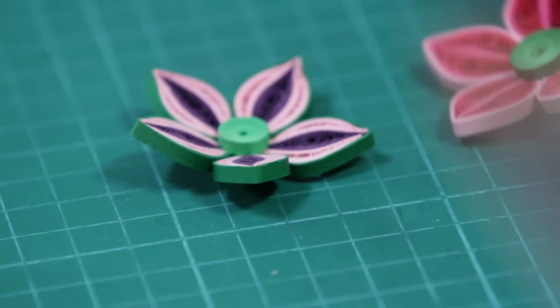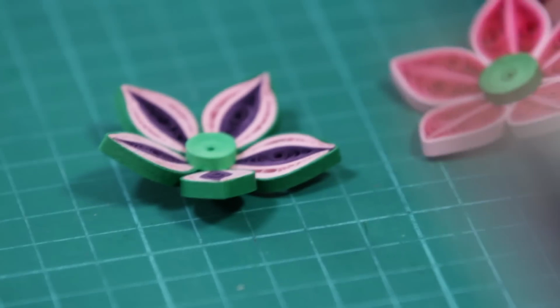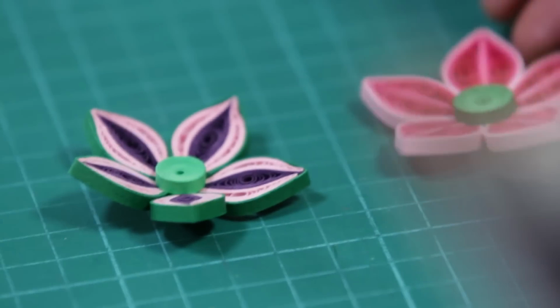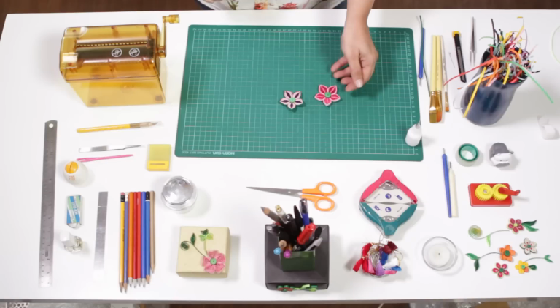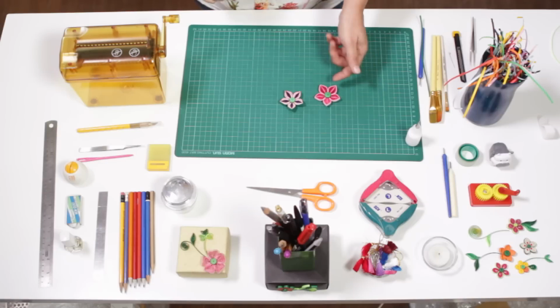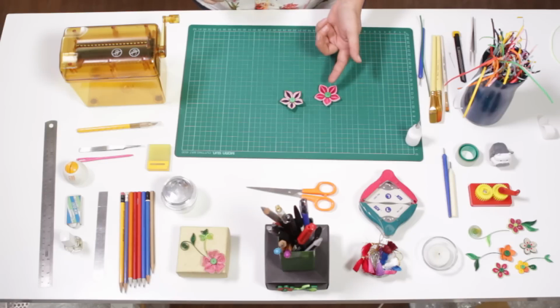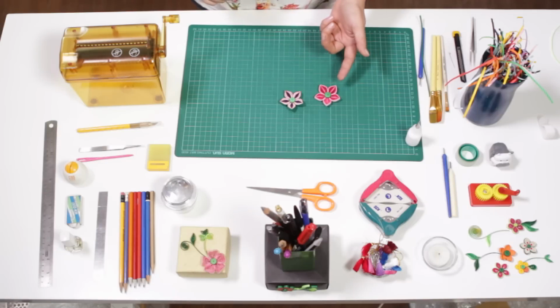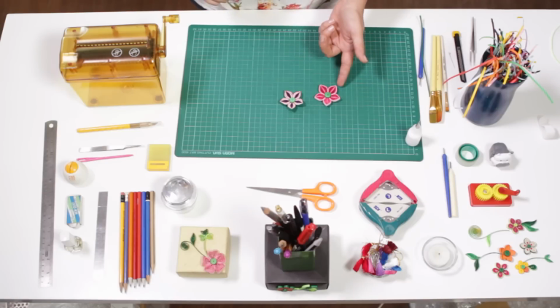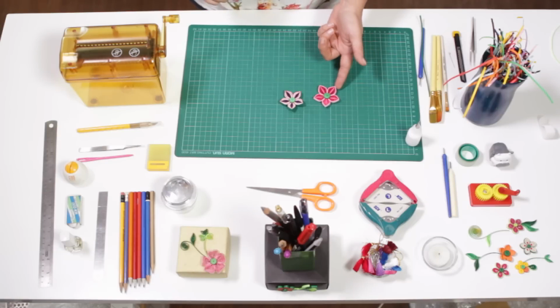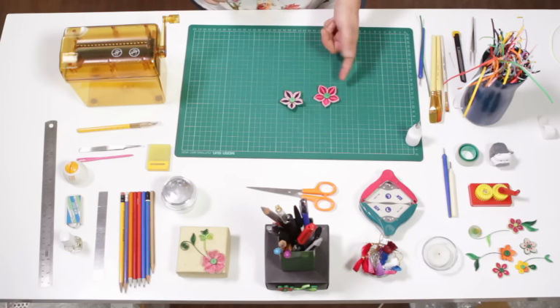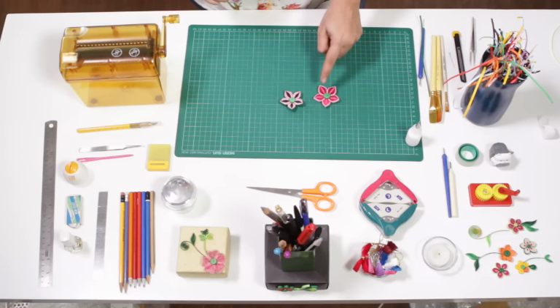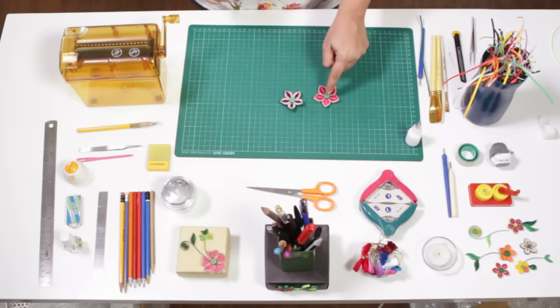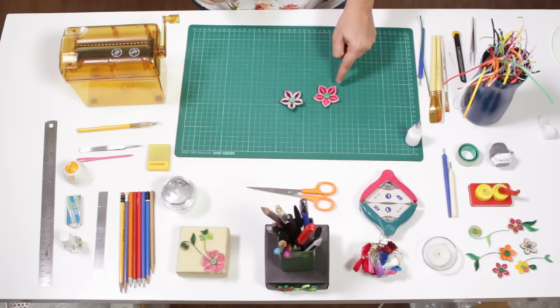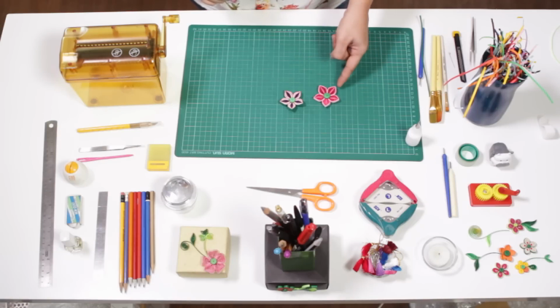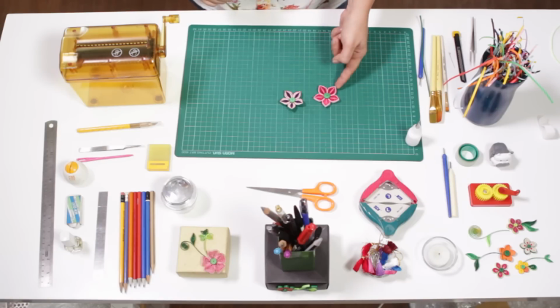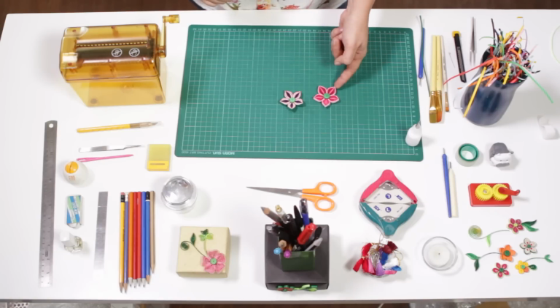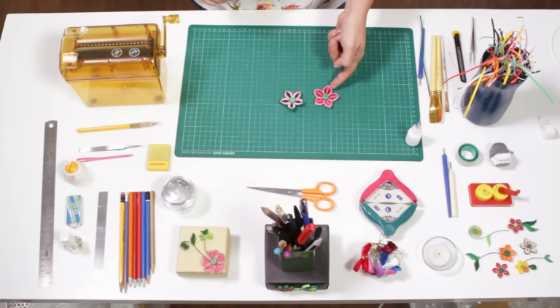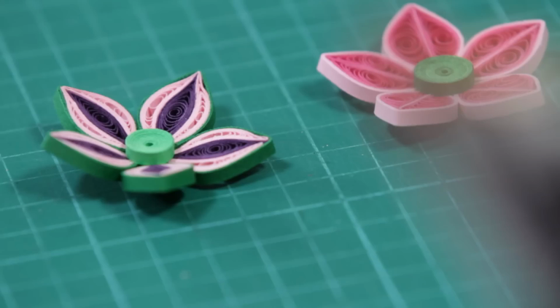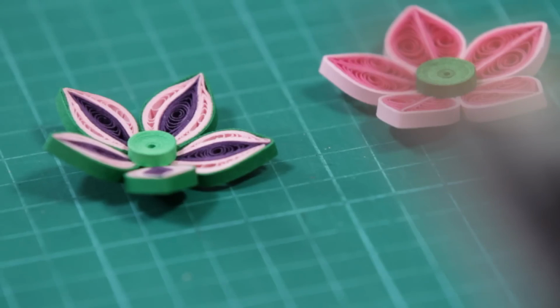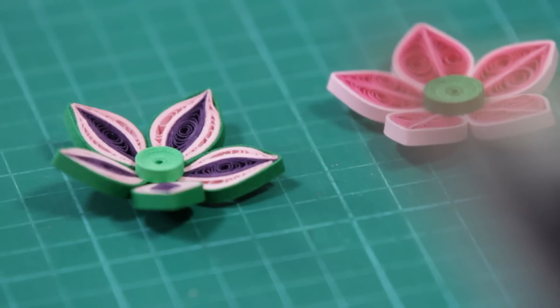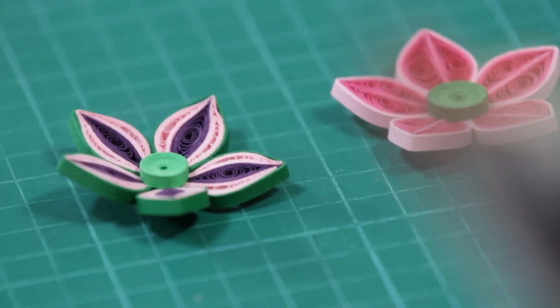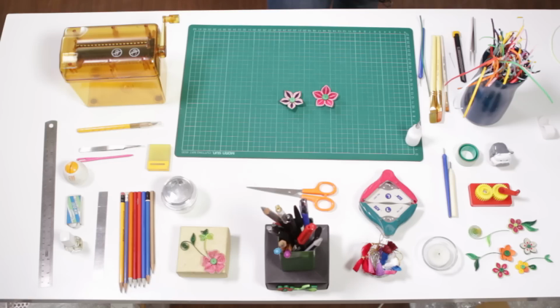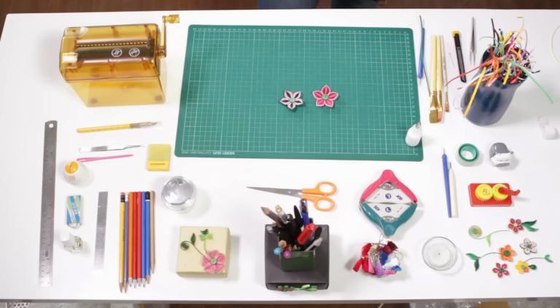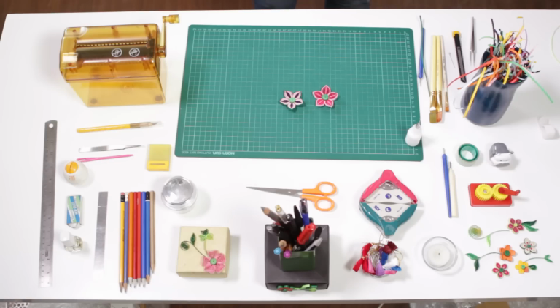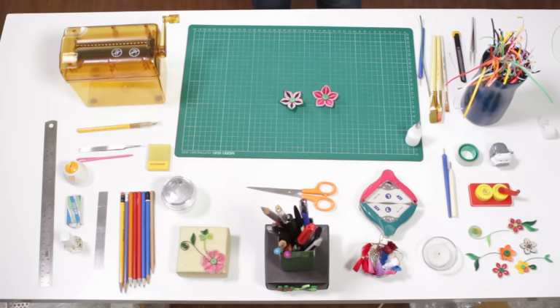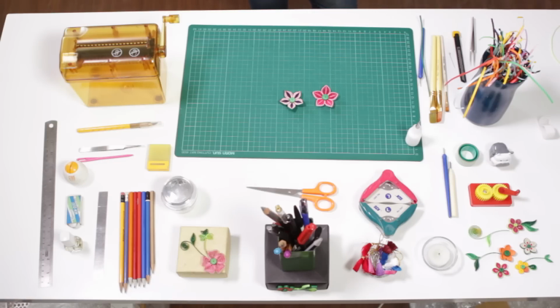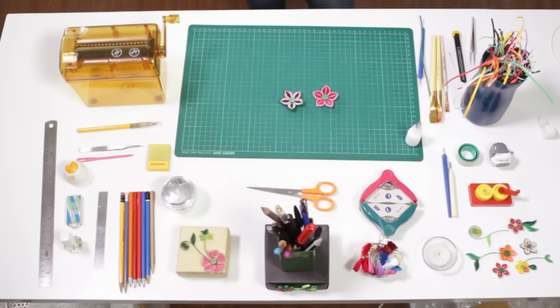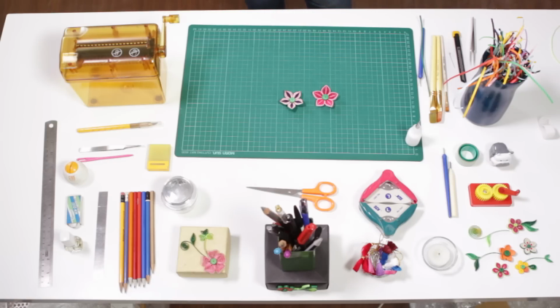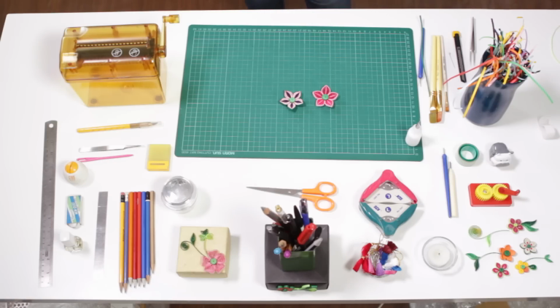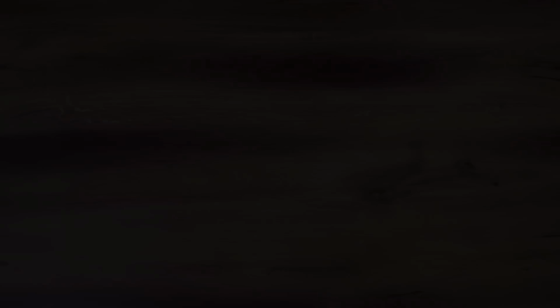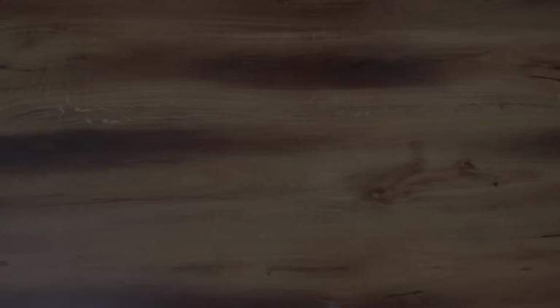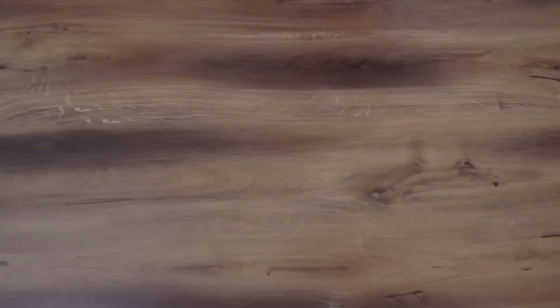There's another version of this flower — a simple one without any contrast in between. That's it, as simple as that.